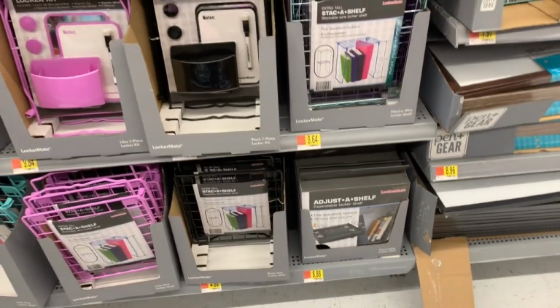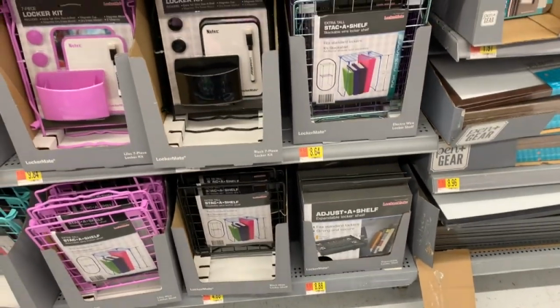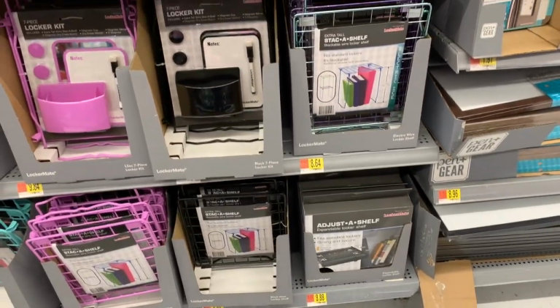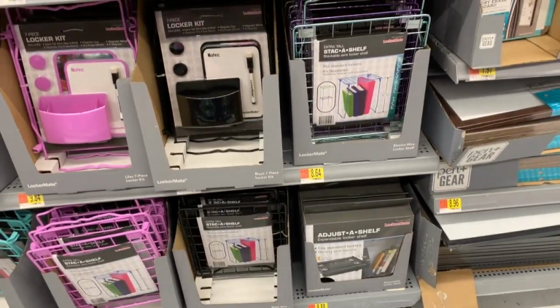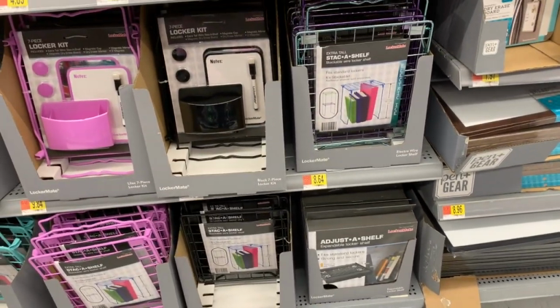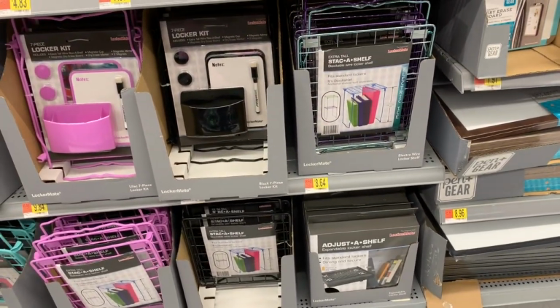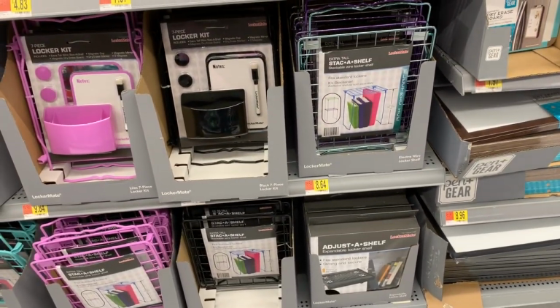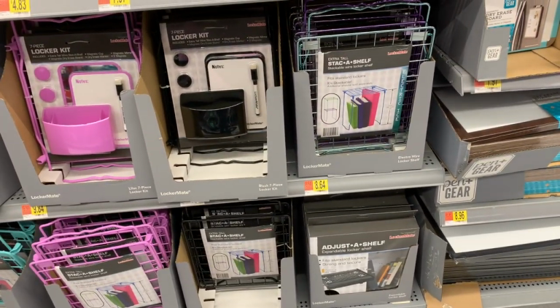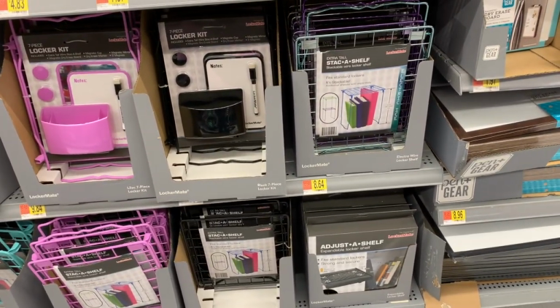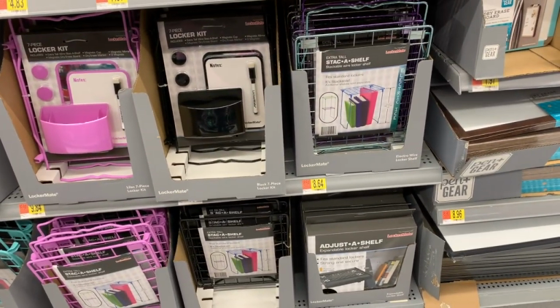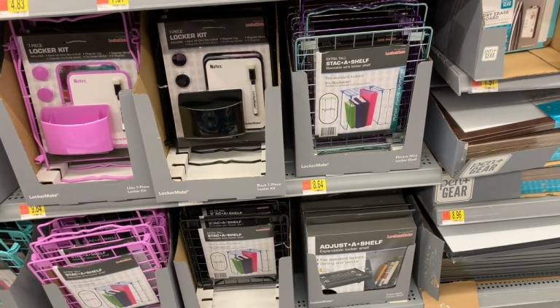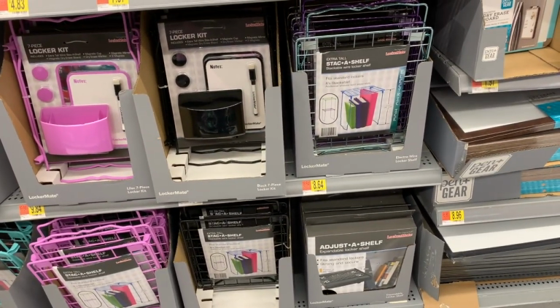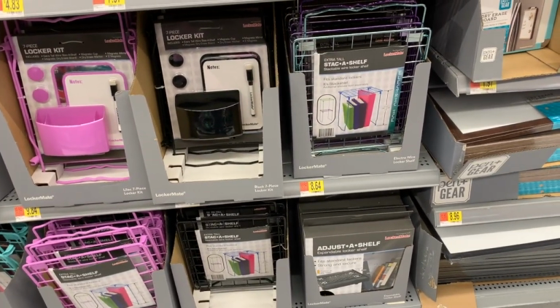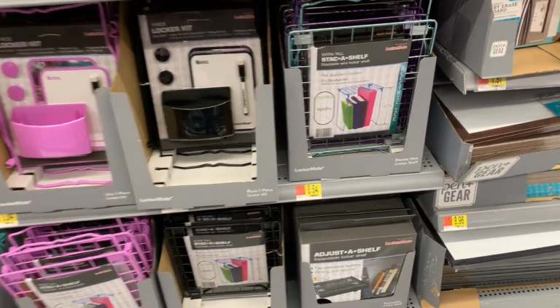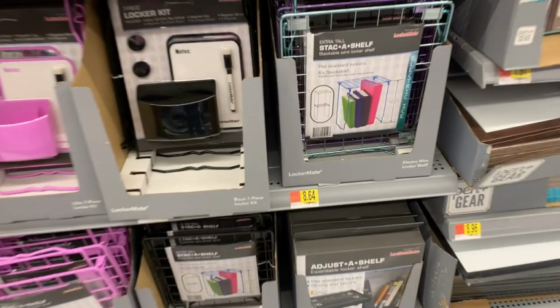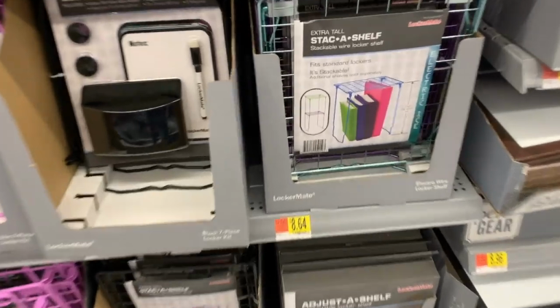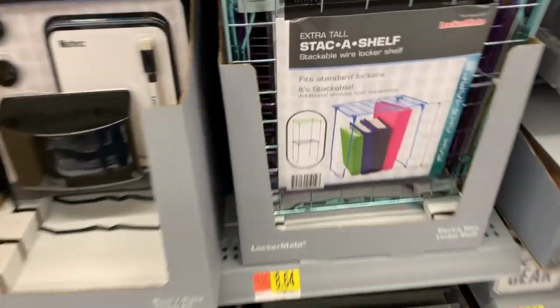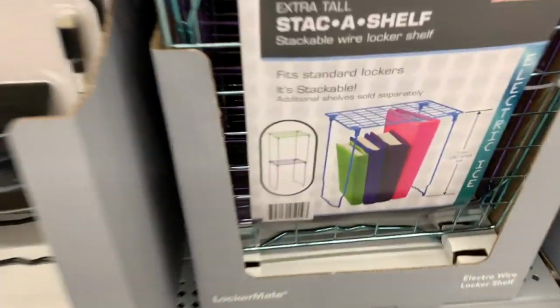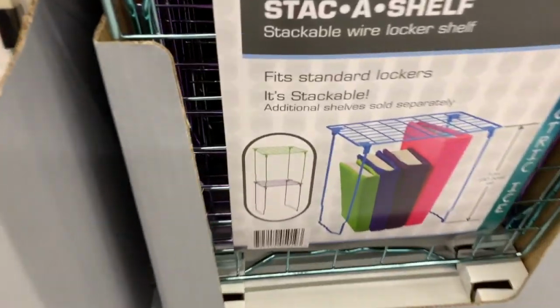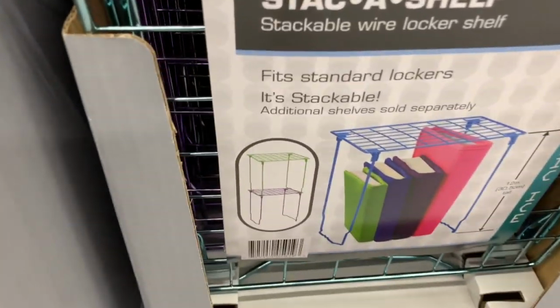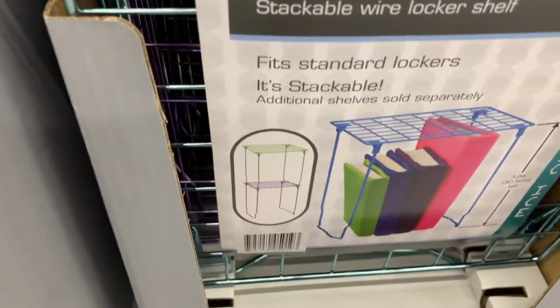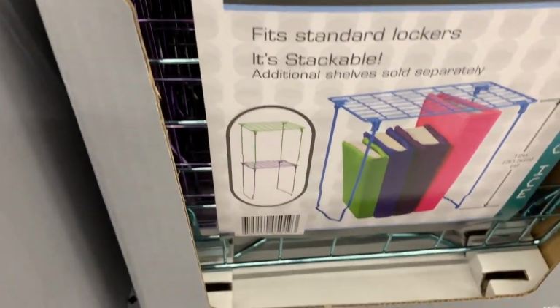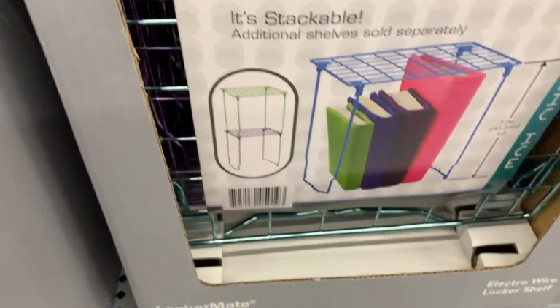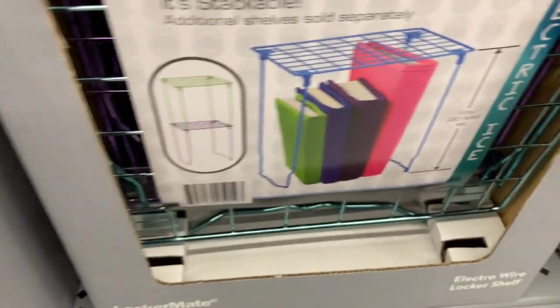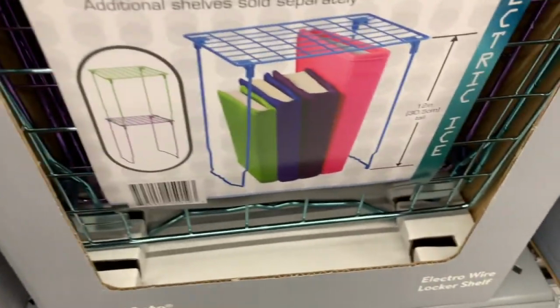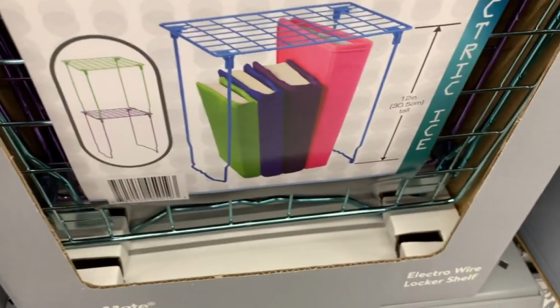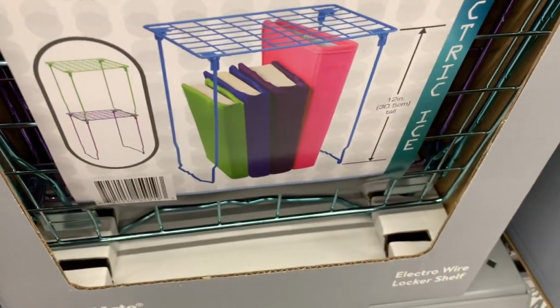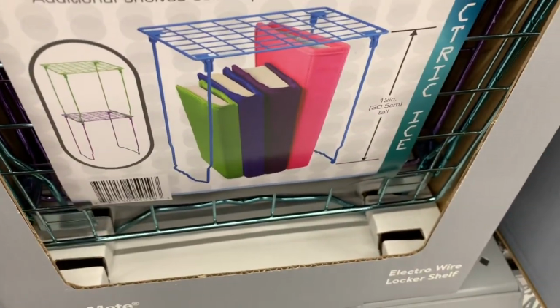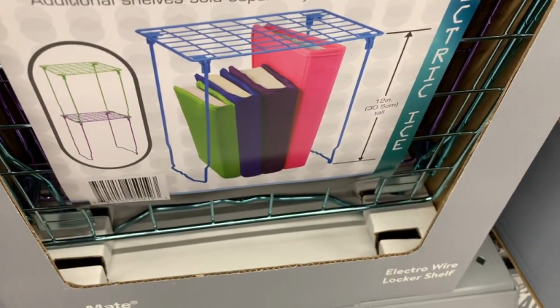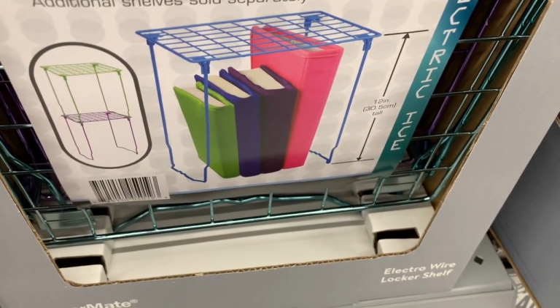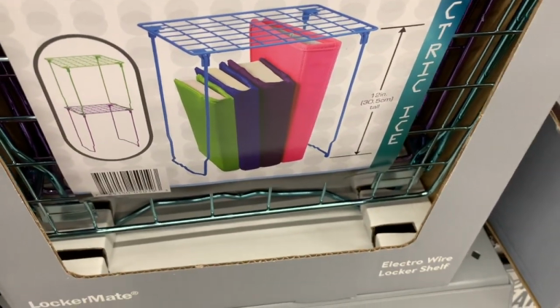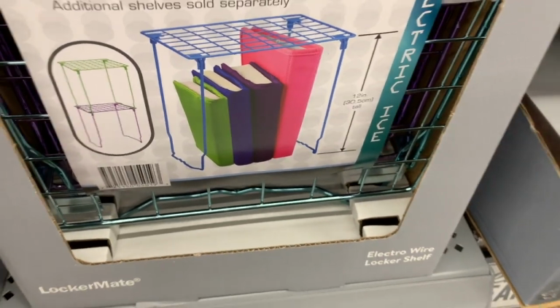It says Fit Standard Lockers — it's stackable. And it's 12 inches tall.